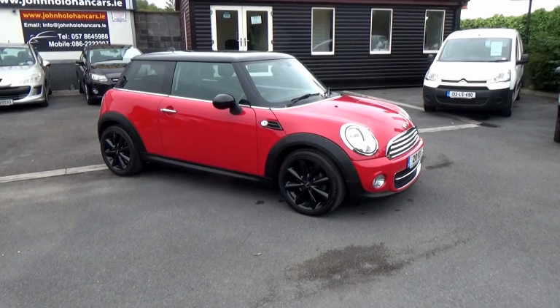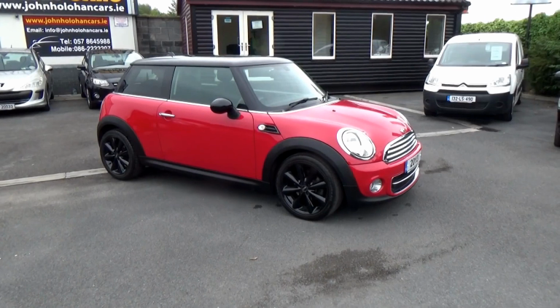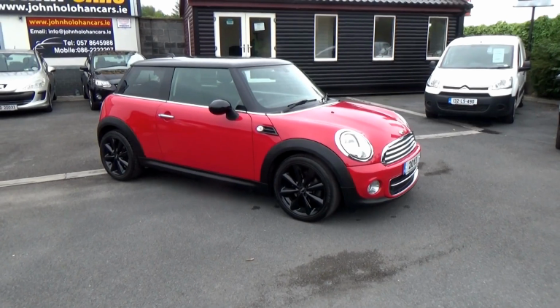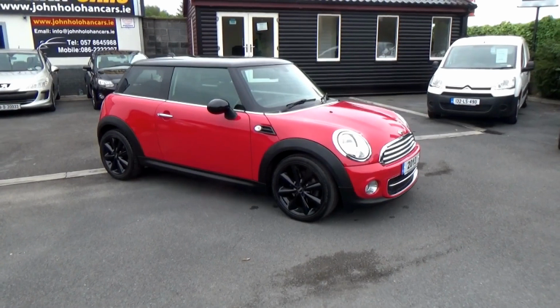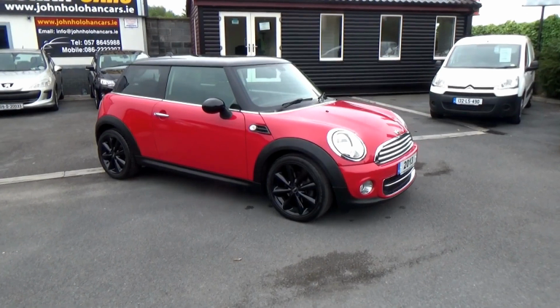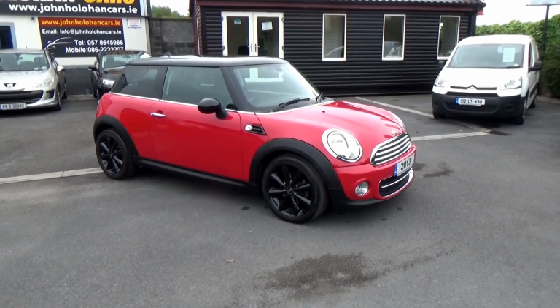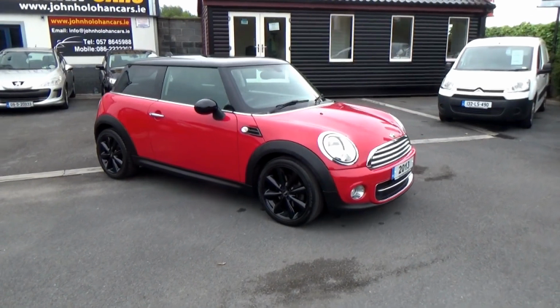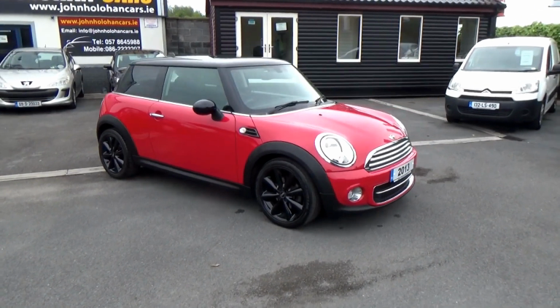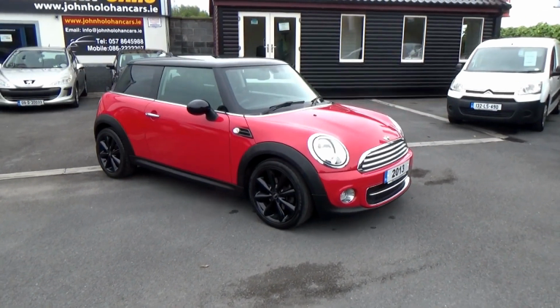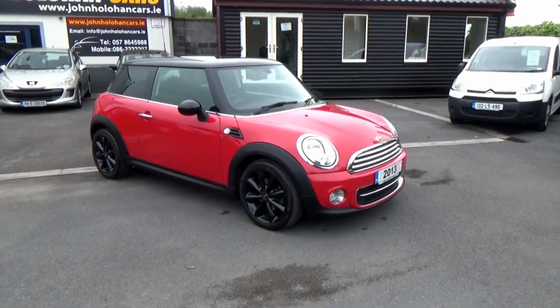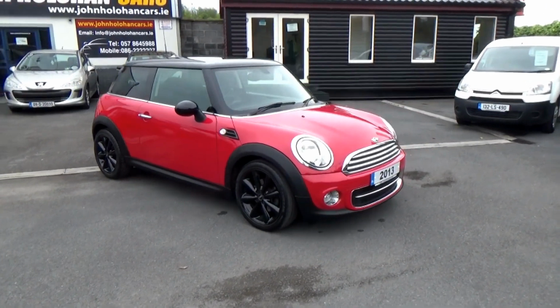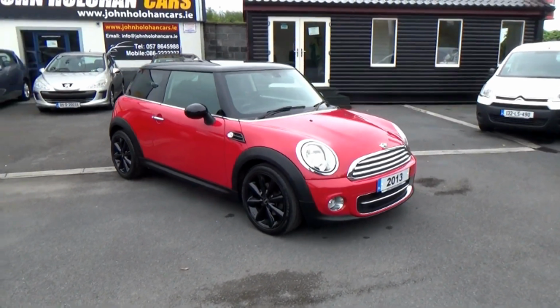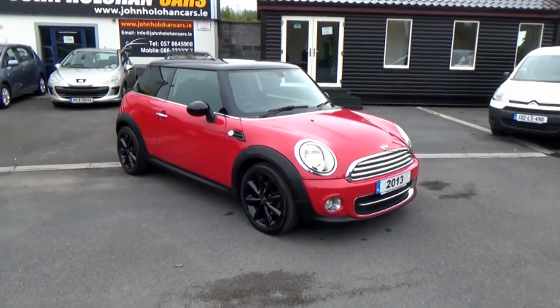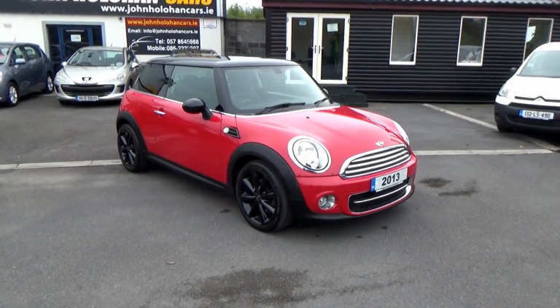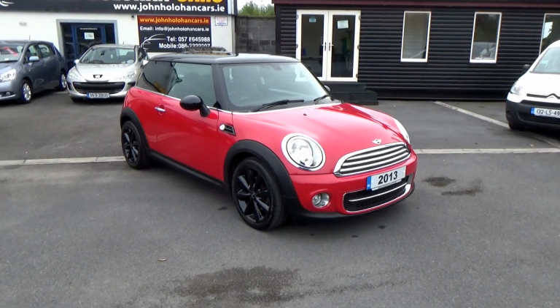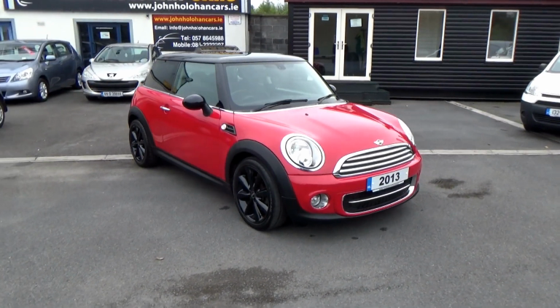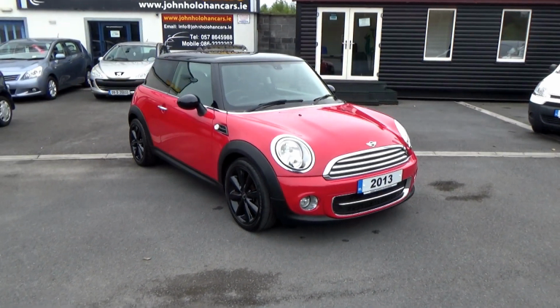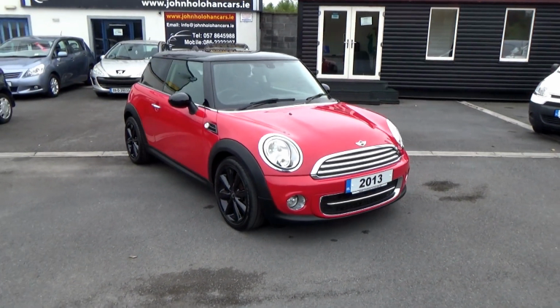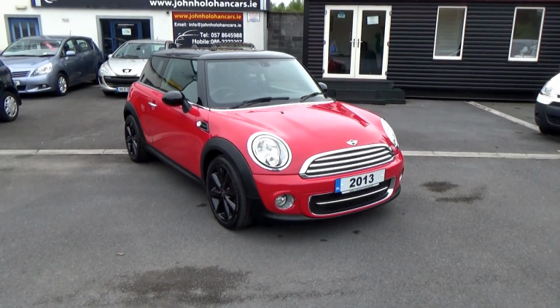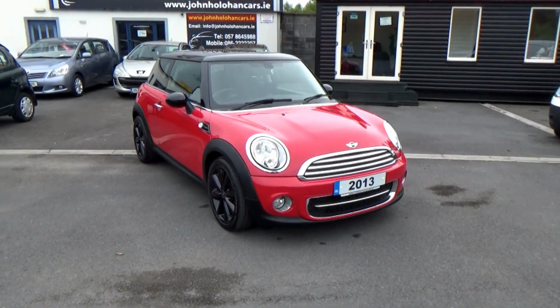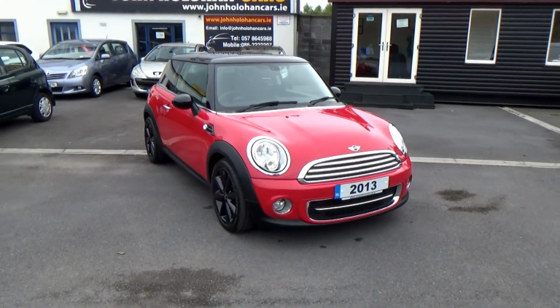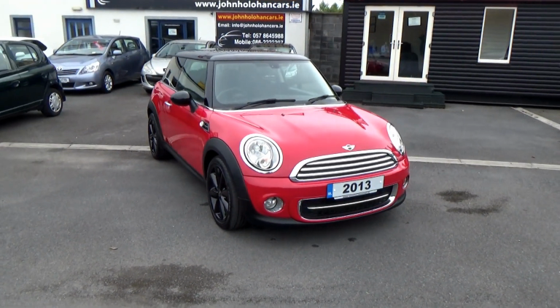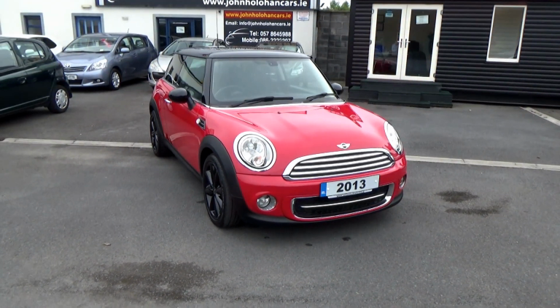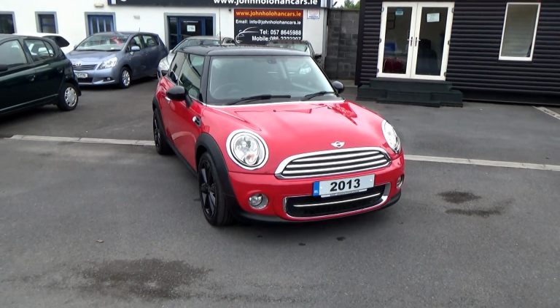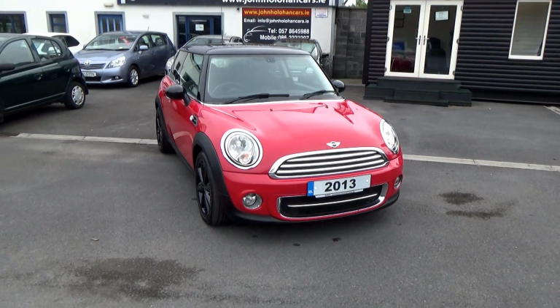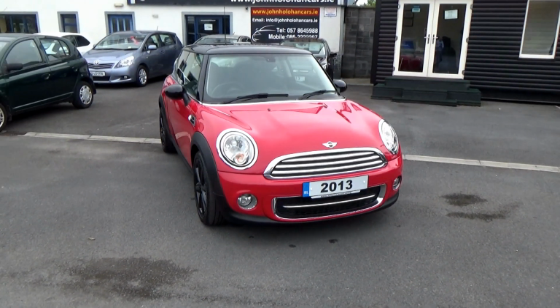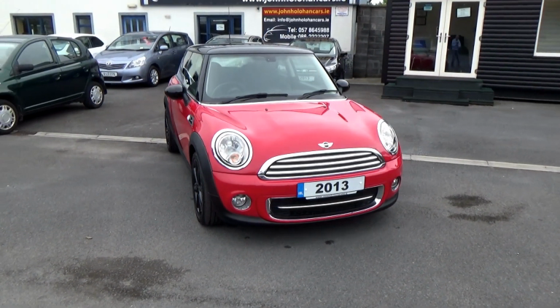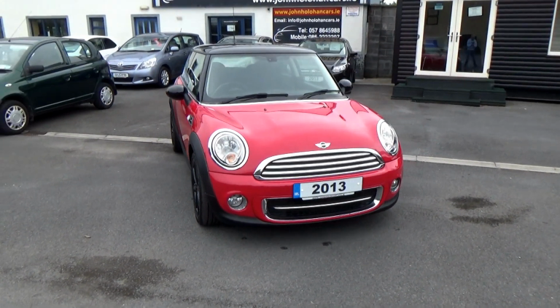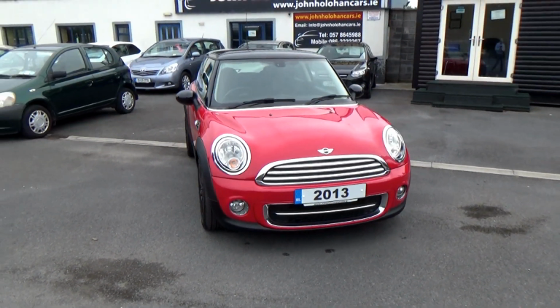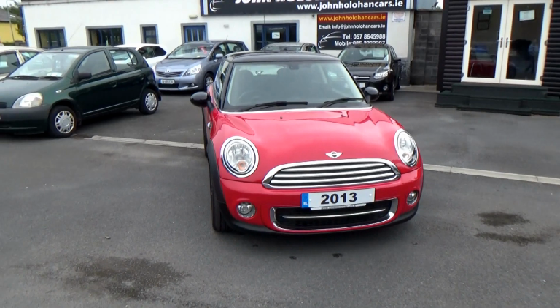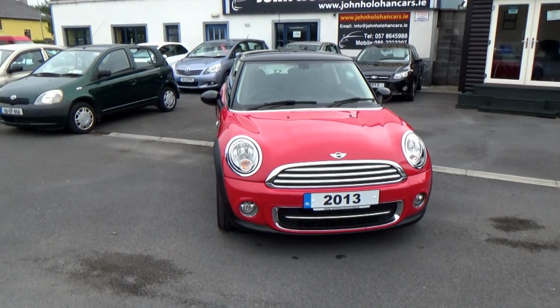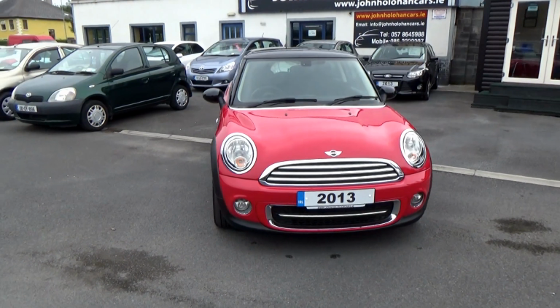Hello and welcome, my name is John Houlihan. Today we're going to give you a brief presentation of our 2013 Mini Cooper.